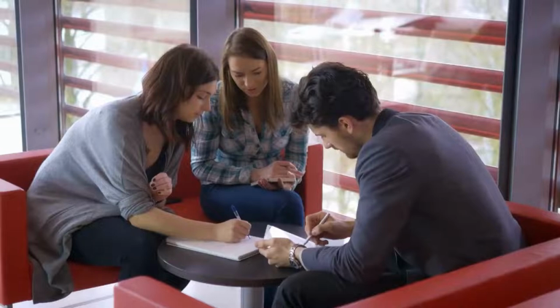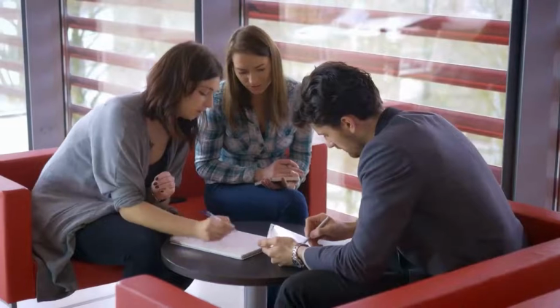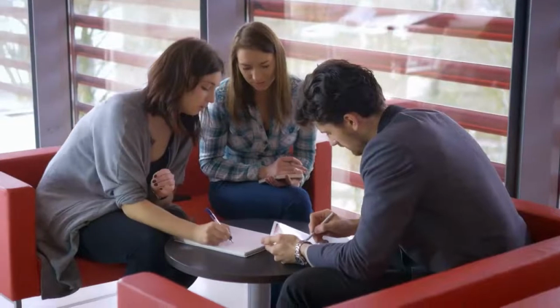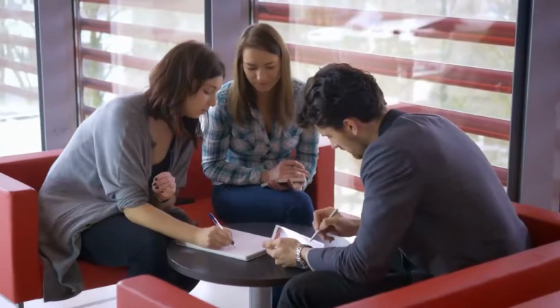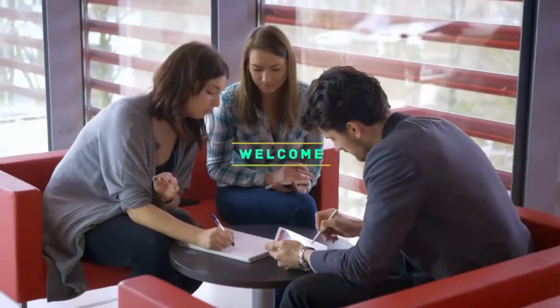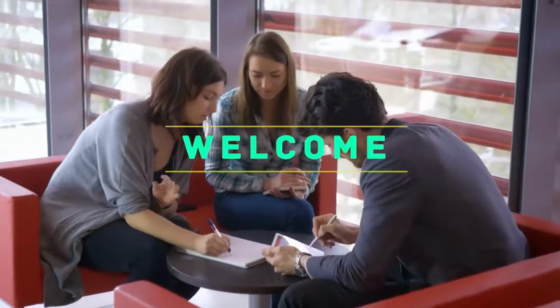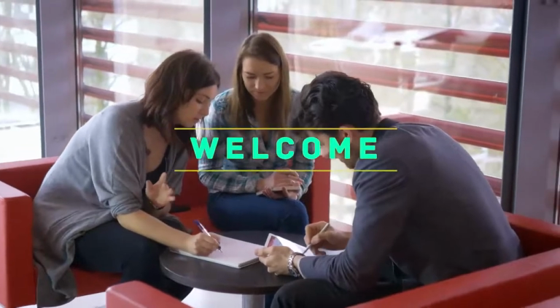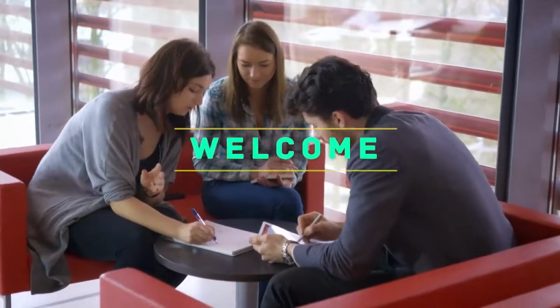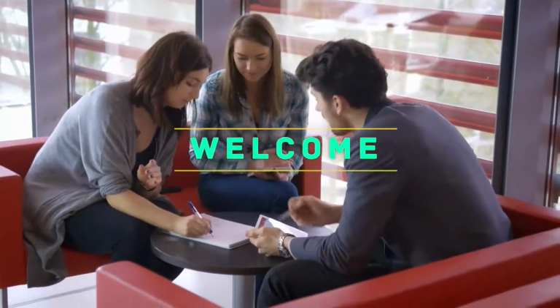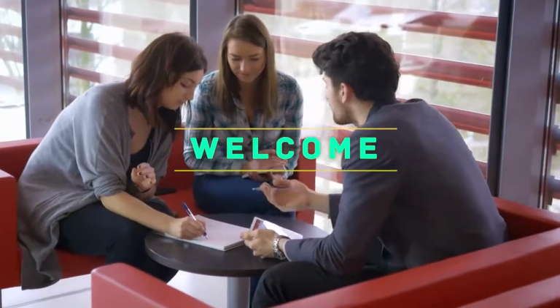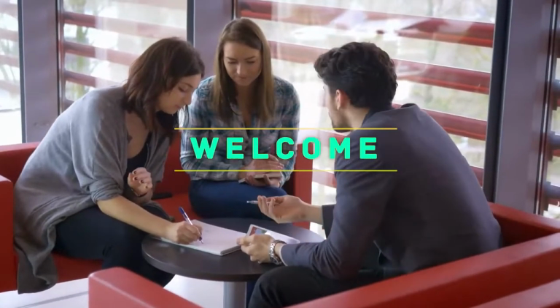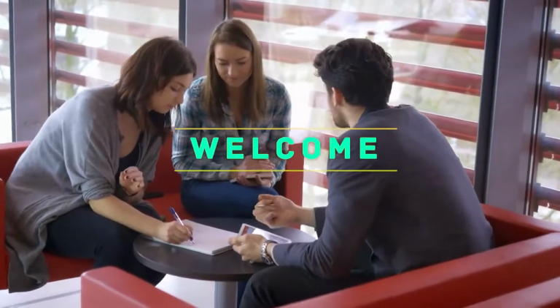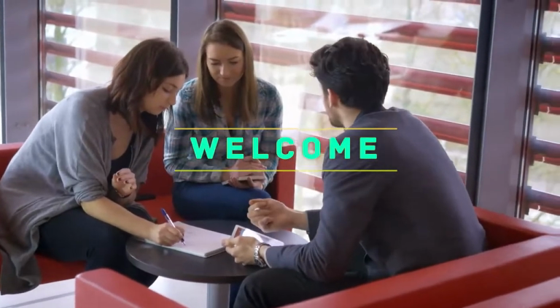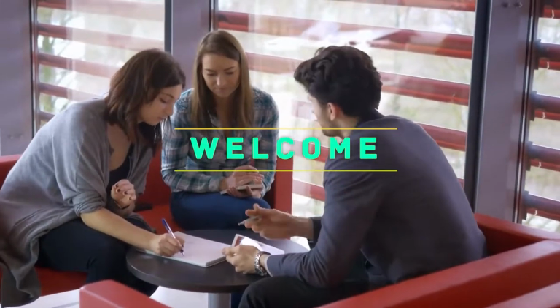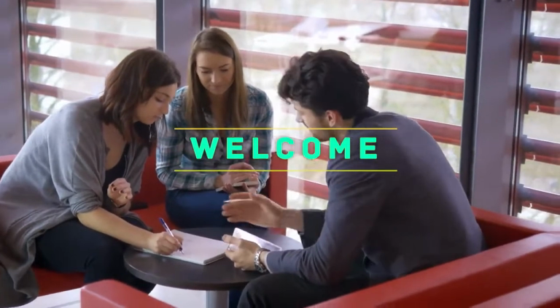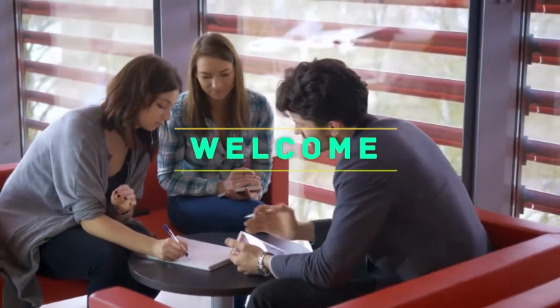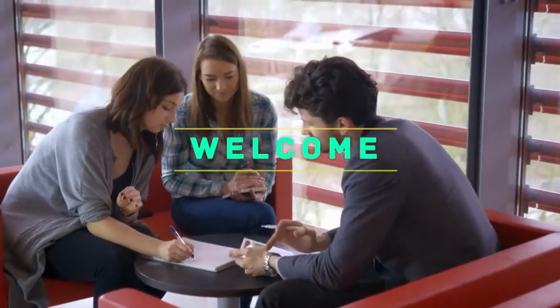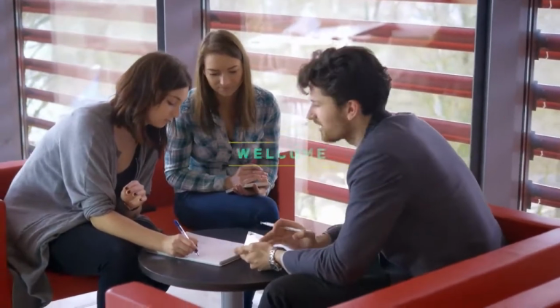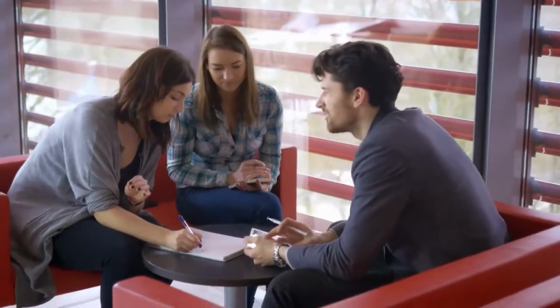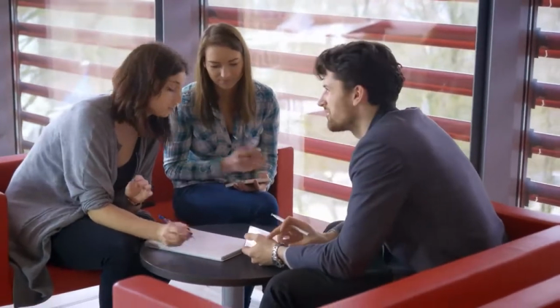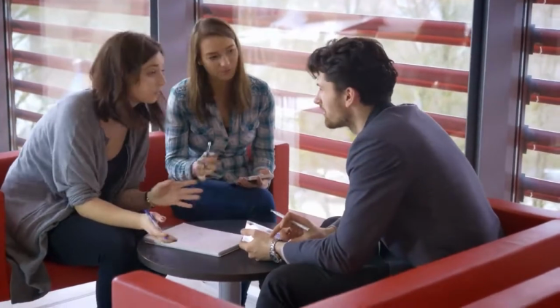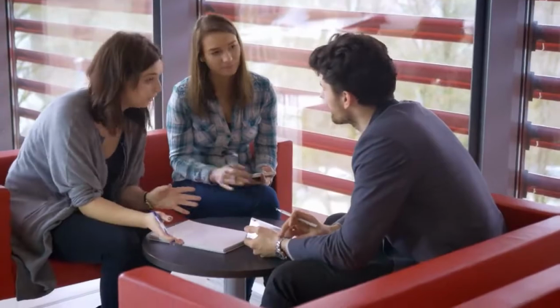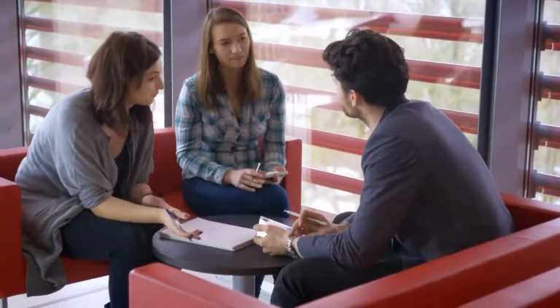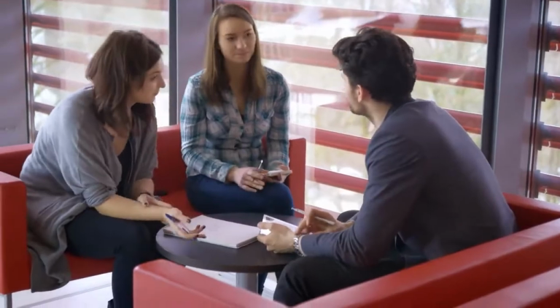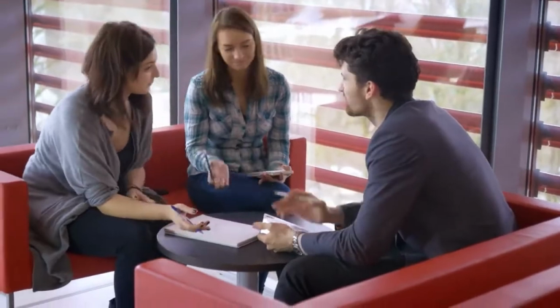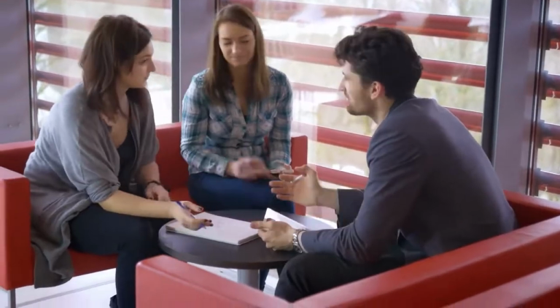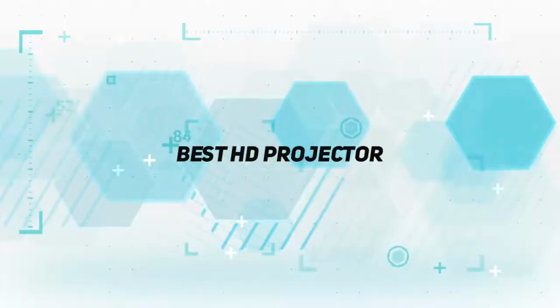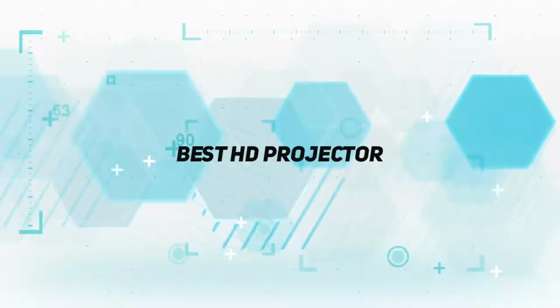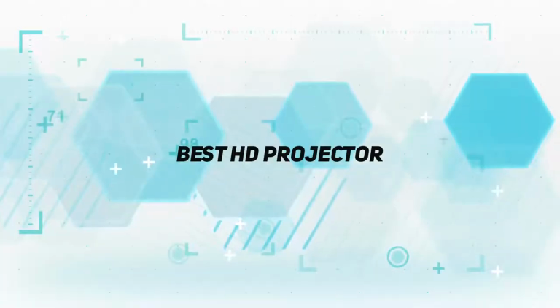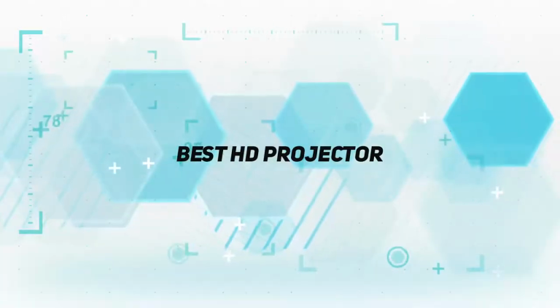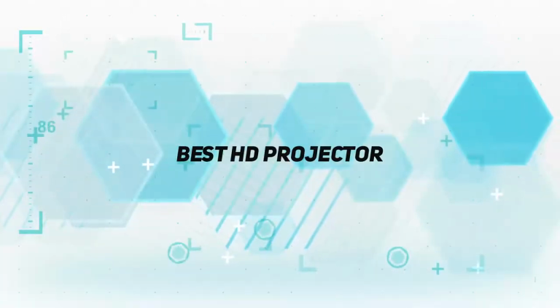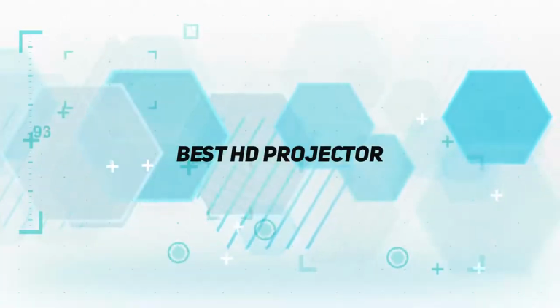Hello everyone, welcome back to my channel. In this video I'm going to talk about the top 5 best HD projectors.